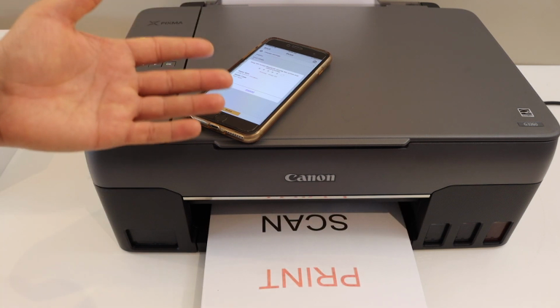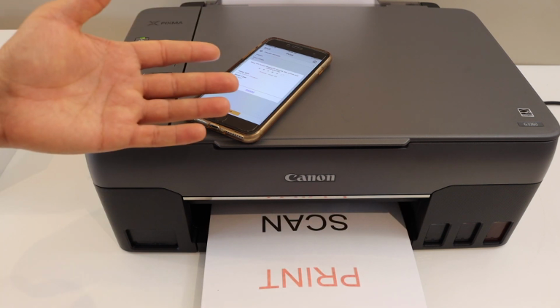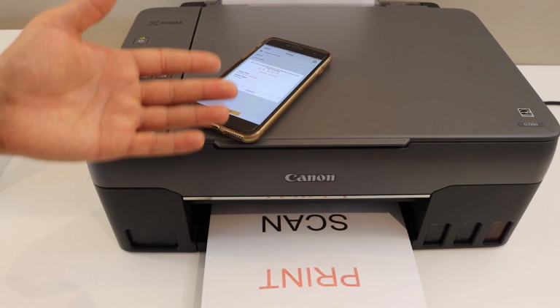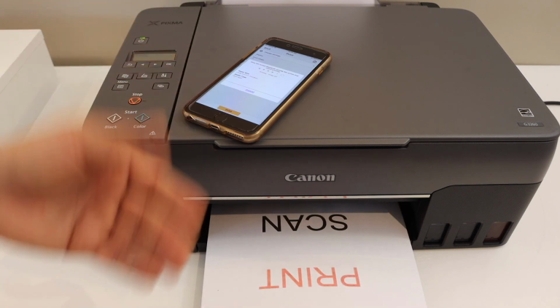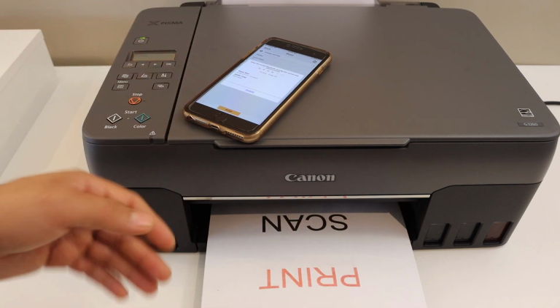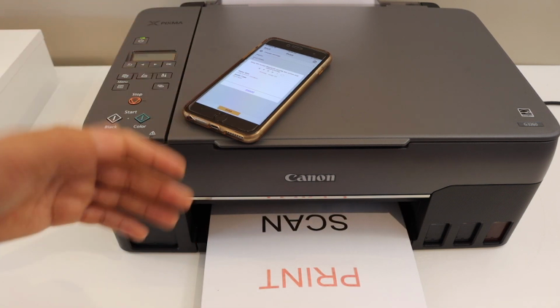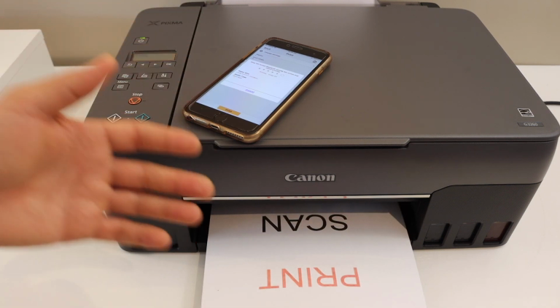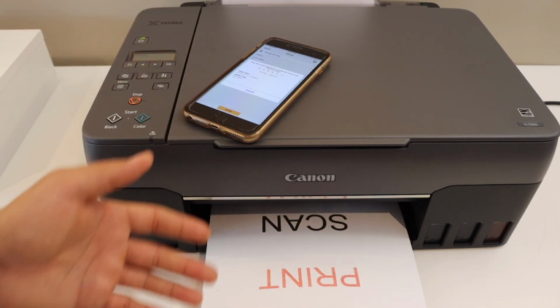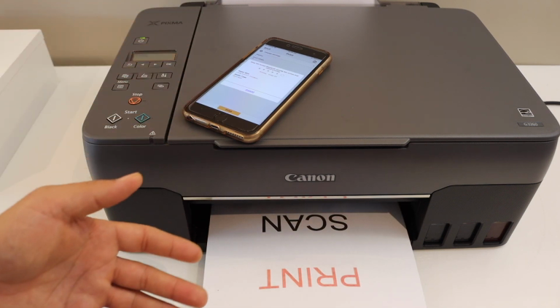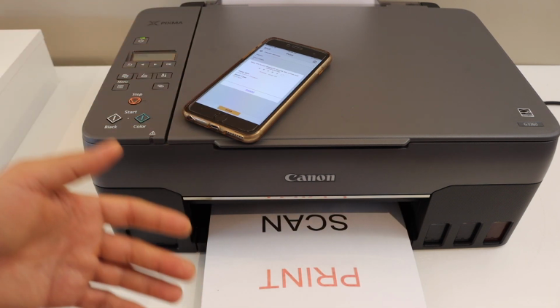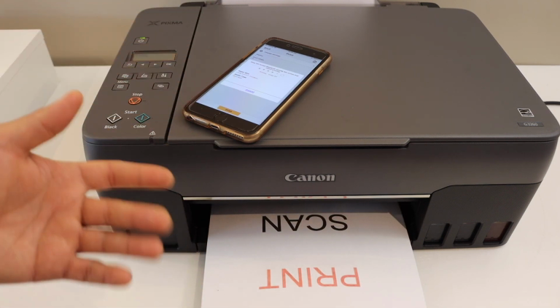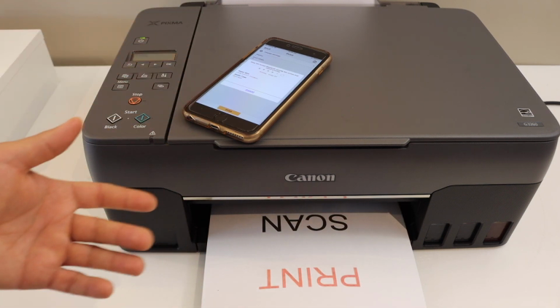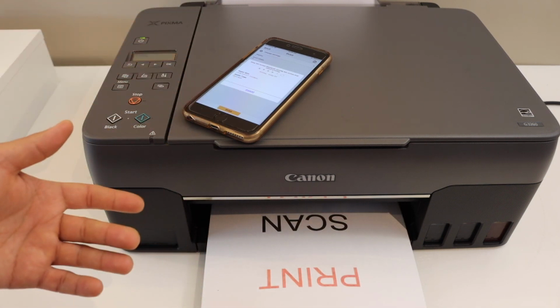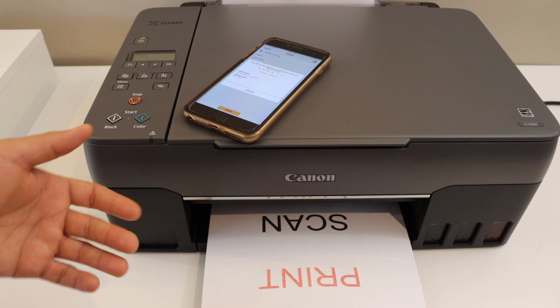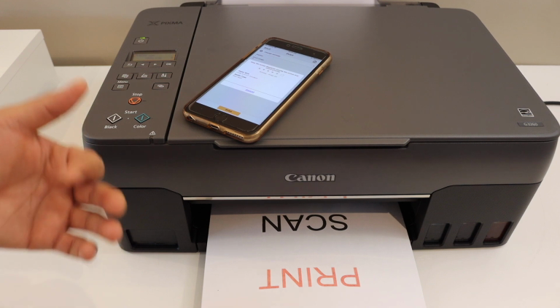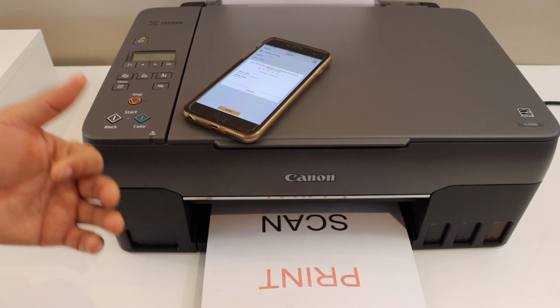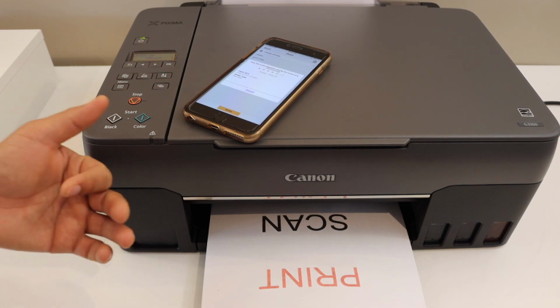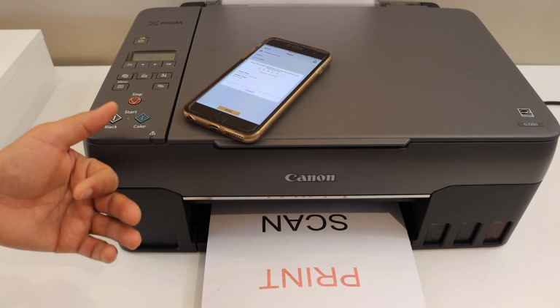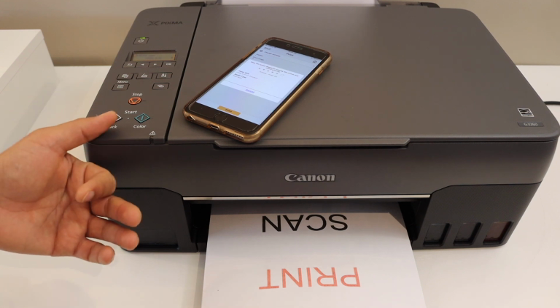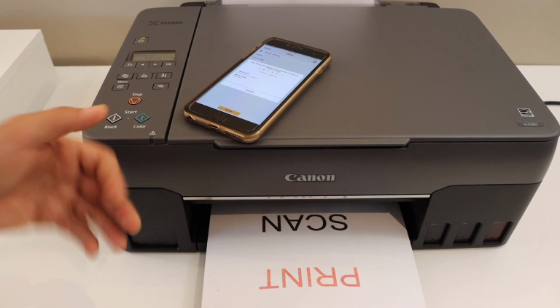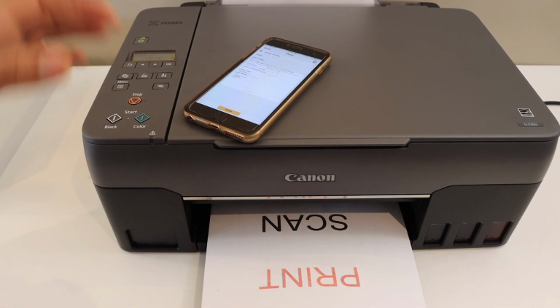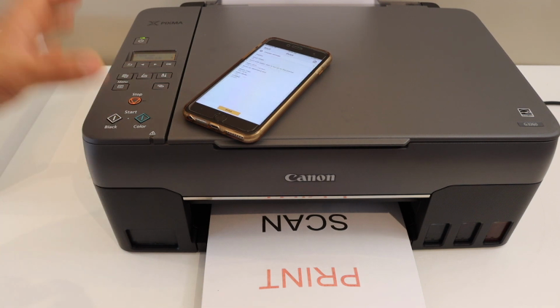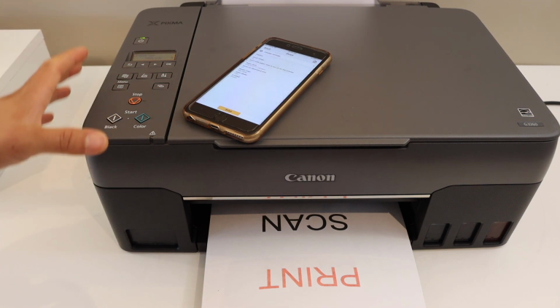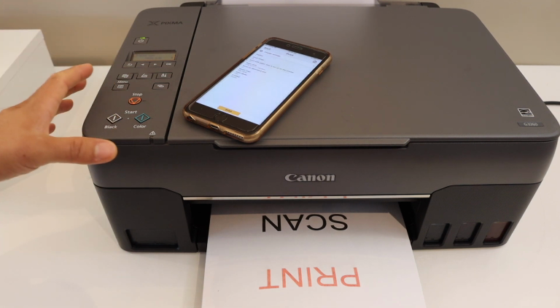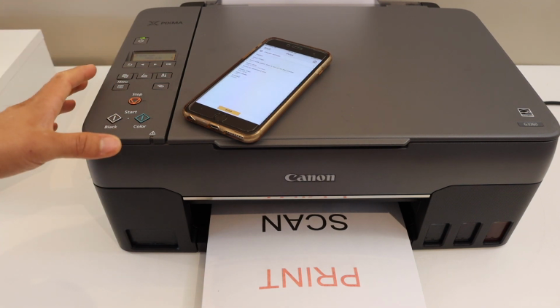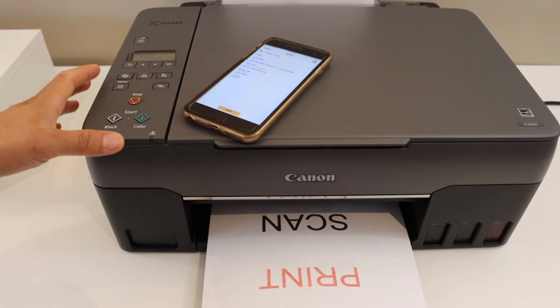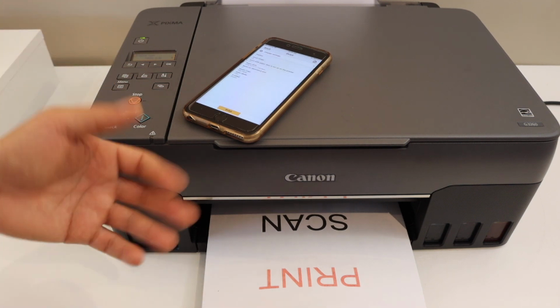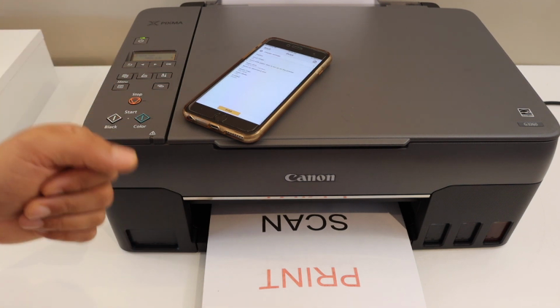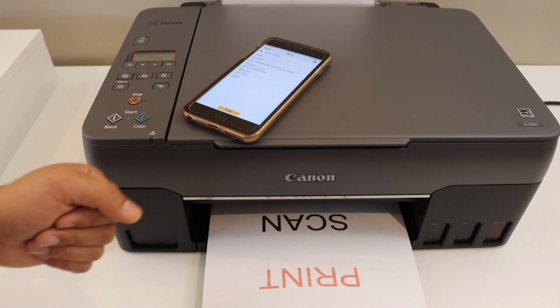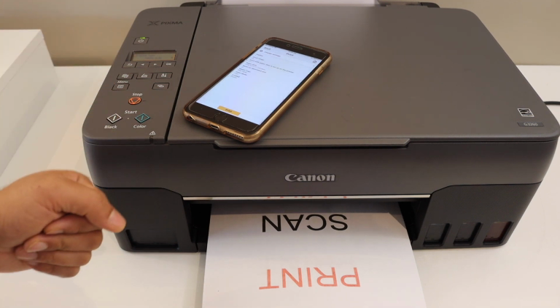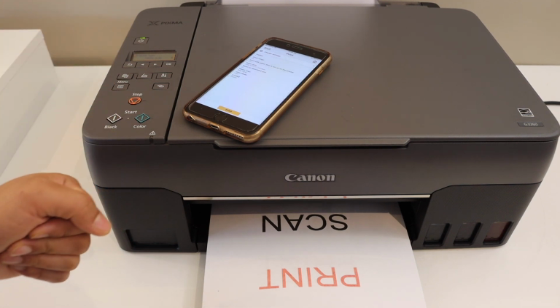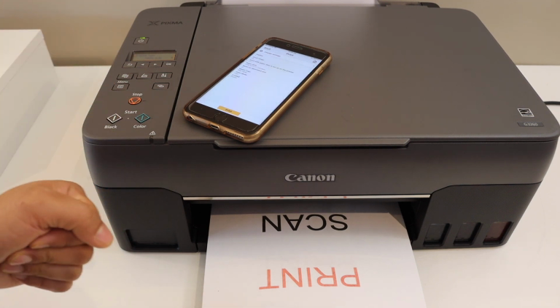This way we can do the wireless printing, scanning, and copy using this printer. Thank you for watching.